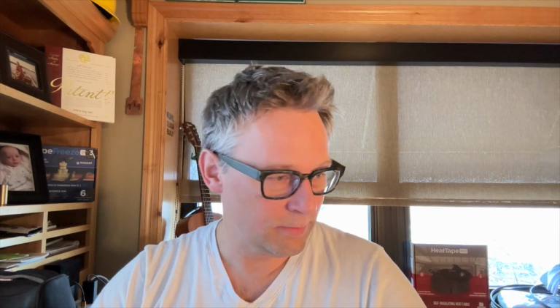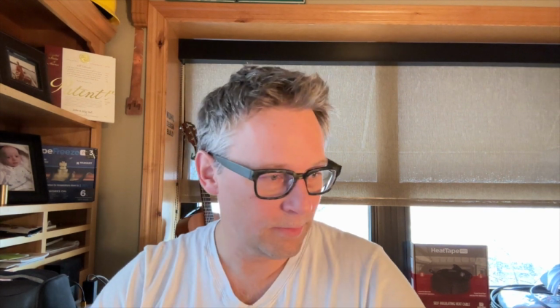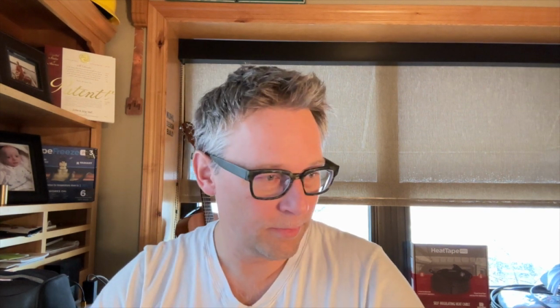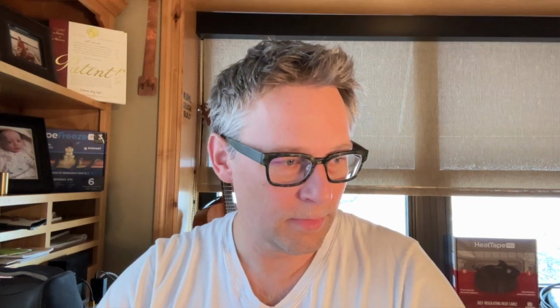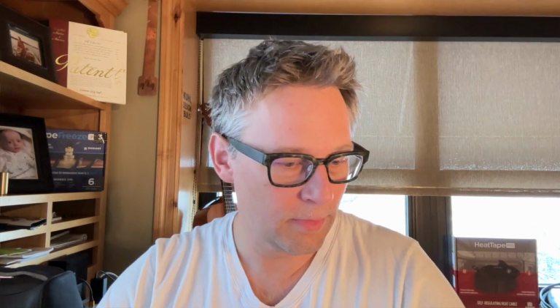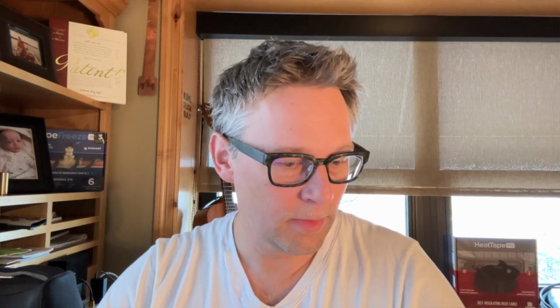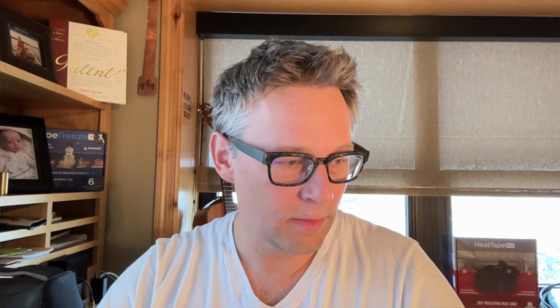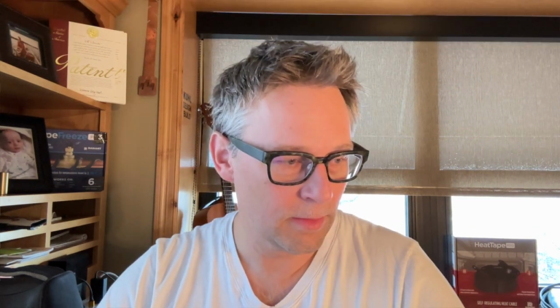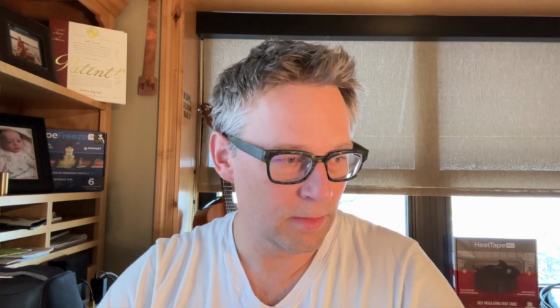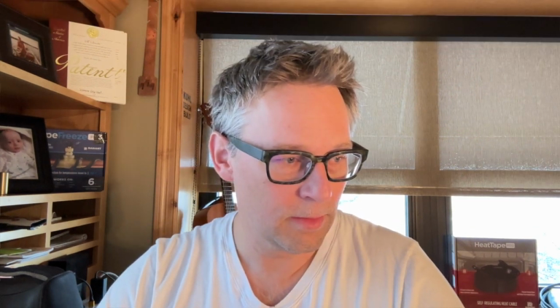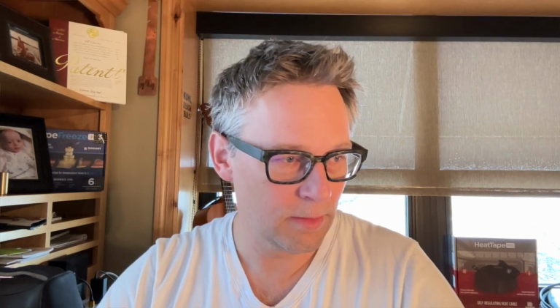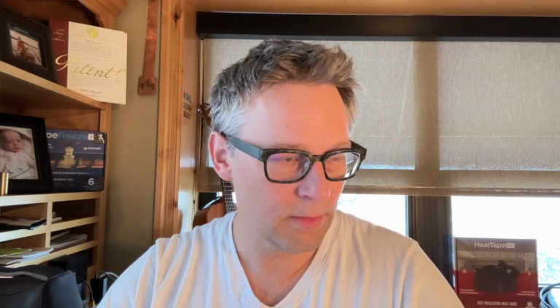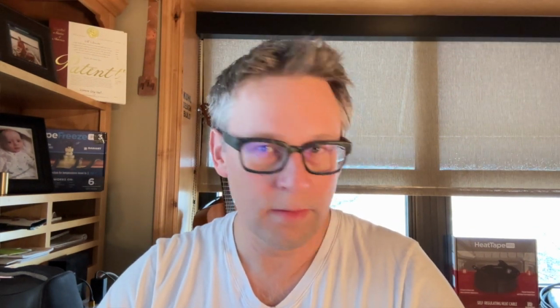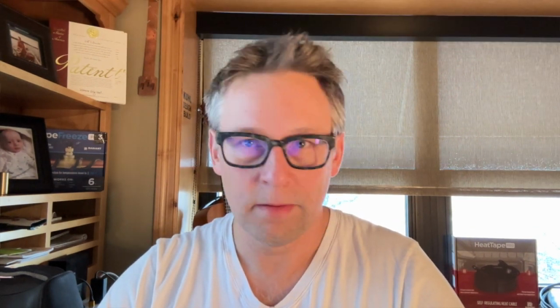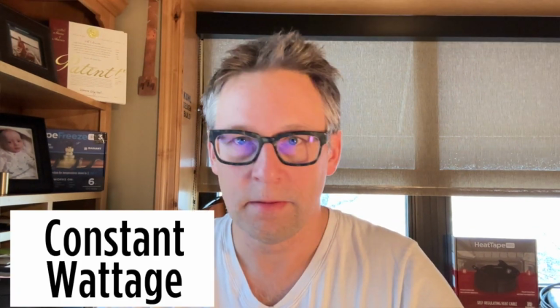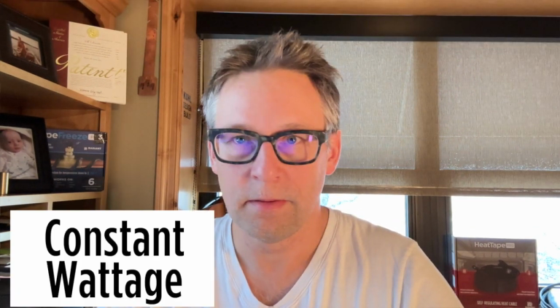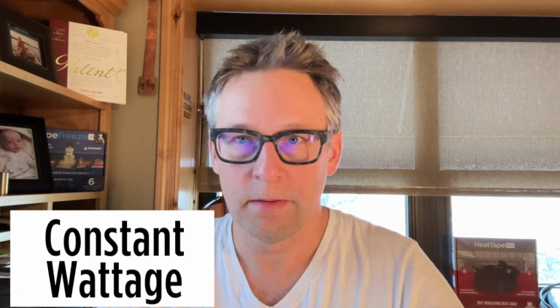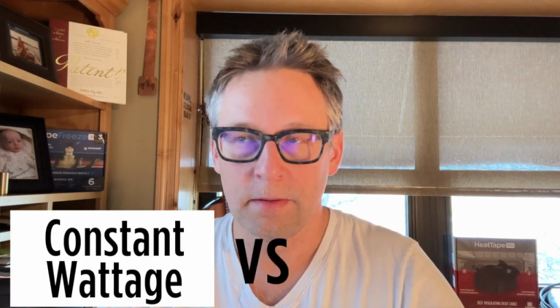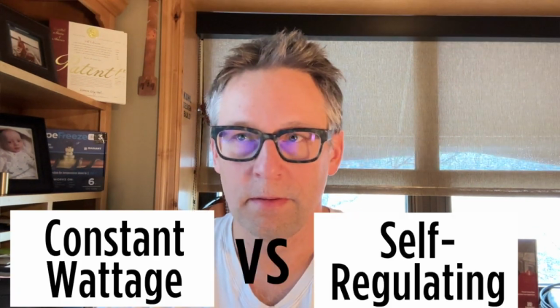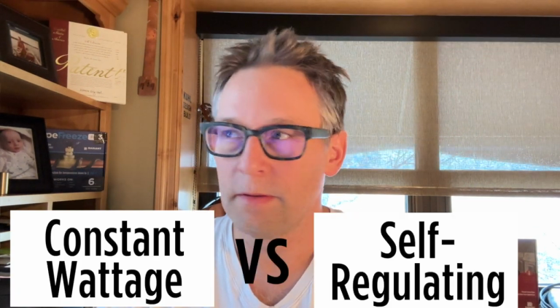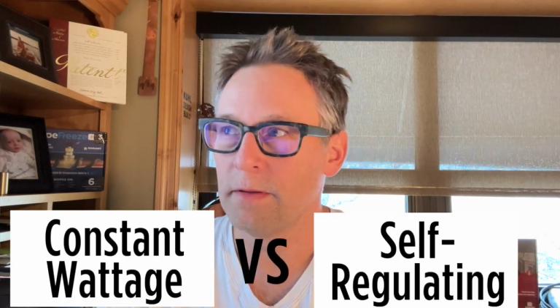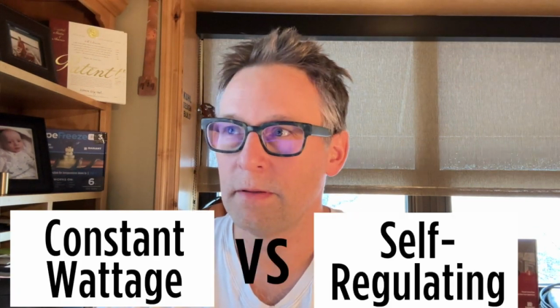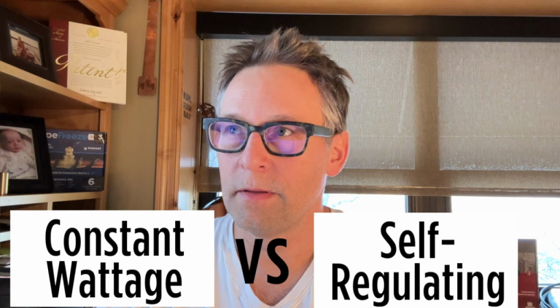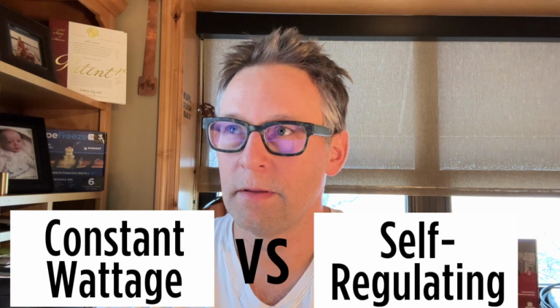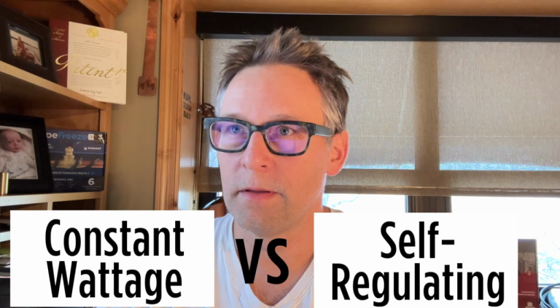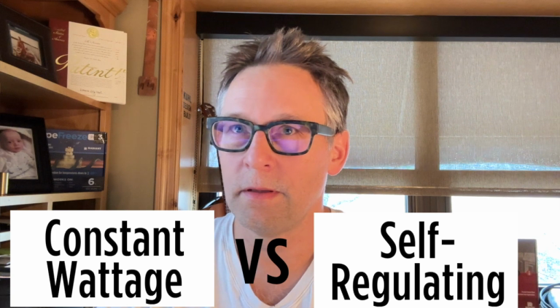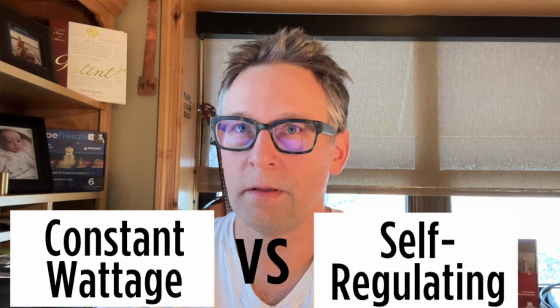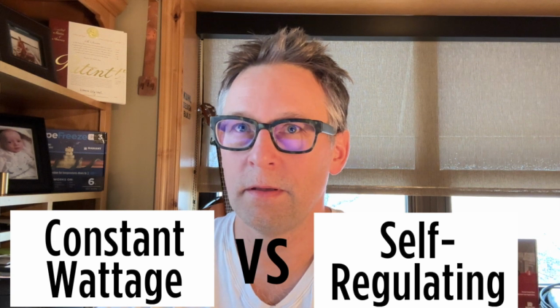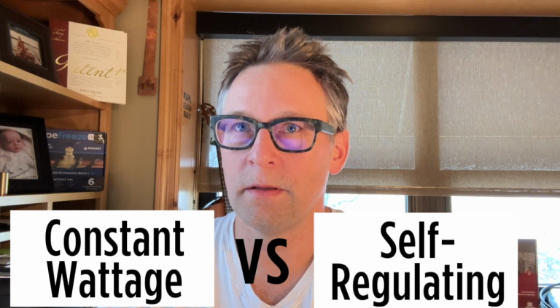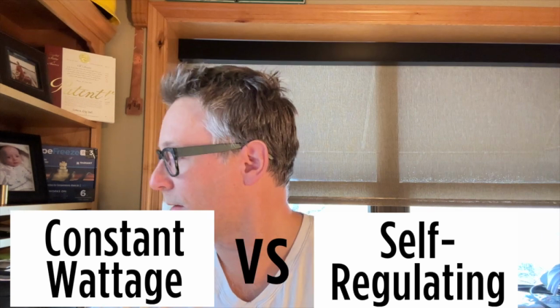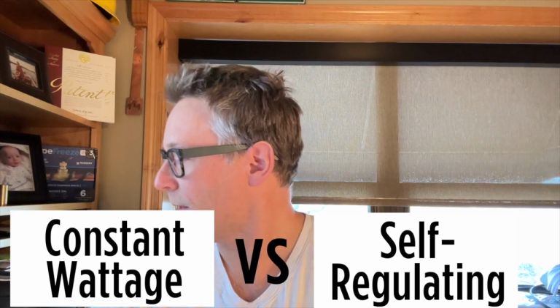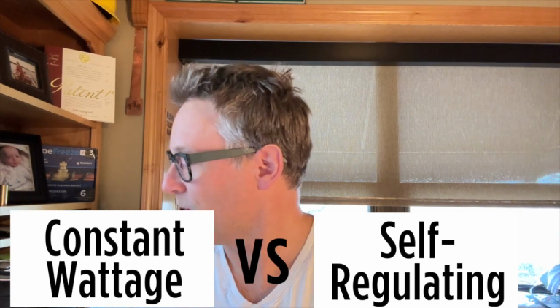Hey dude, can you make a video about the difference between constant wattage and self-regulating heat cable? Absolutely.